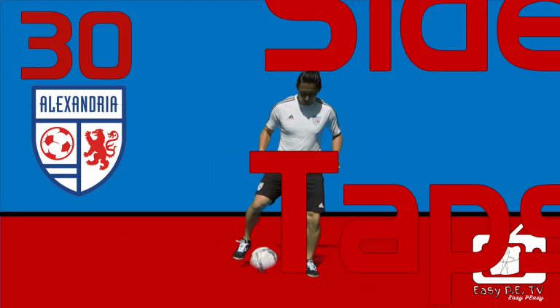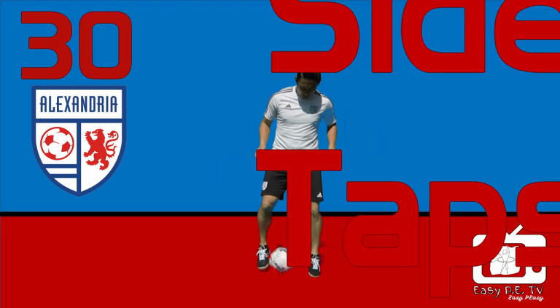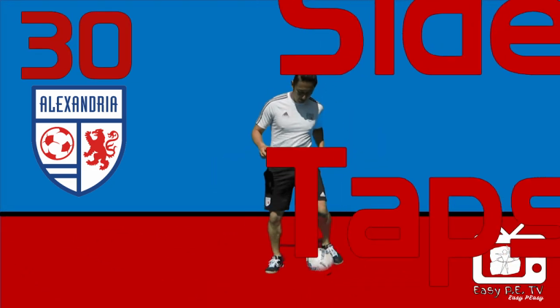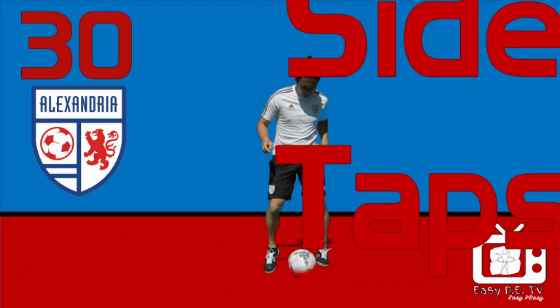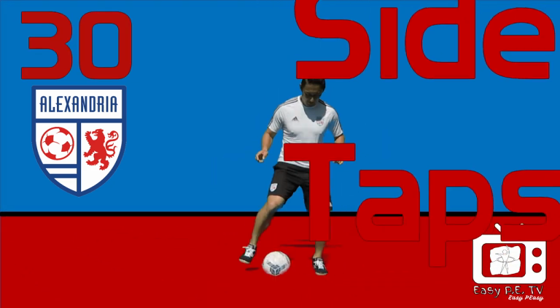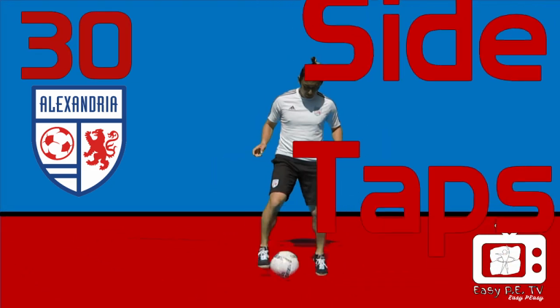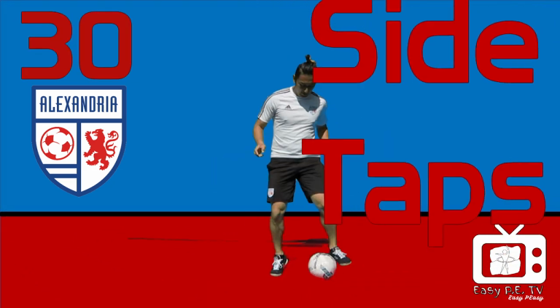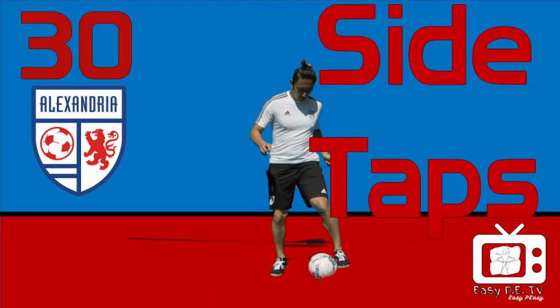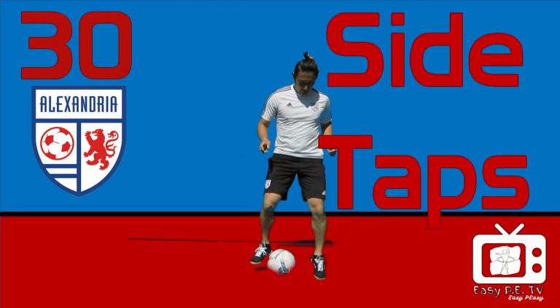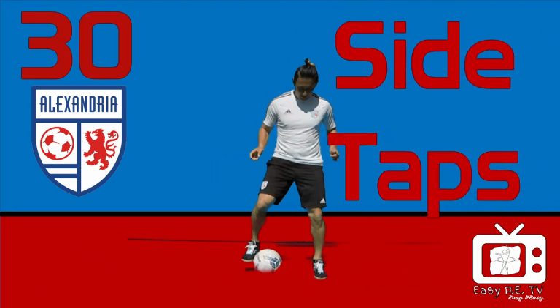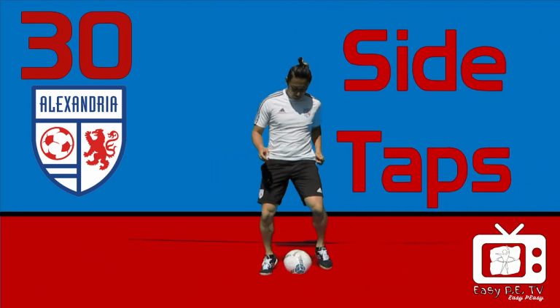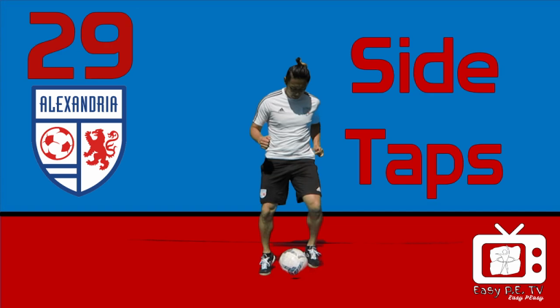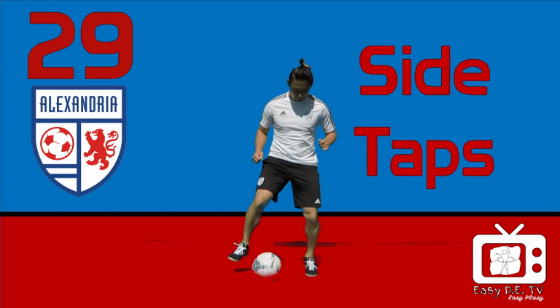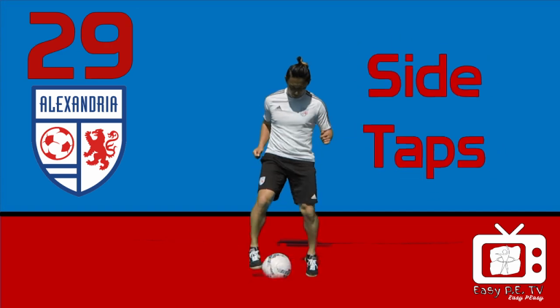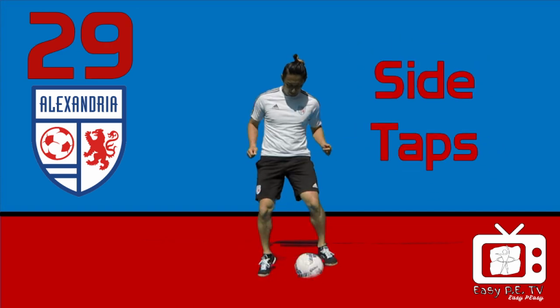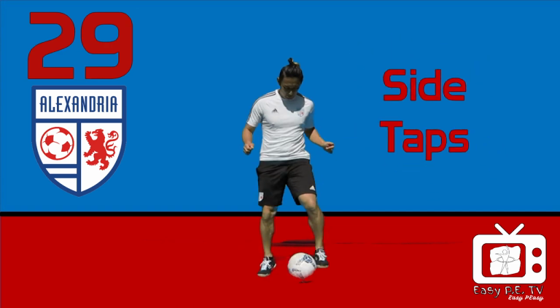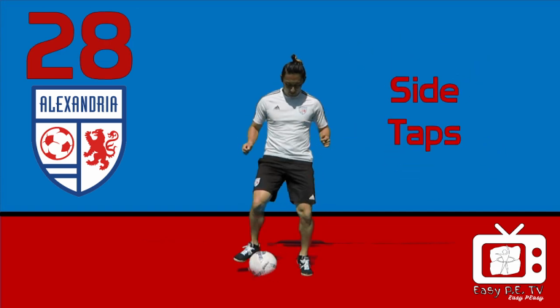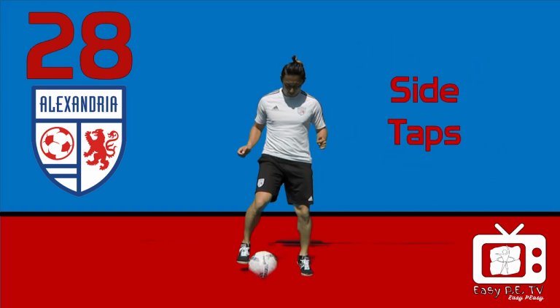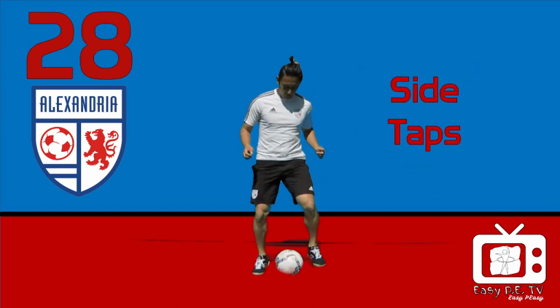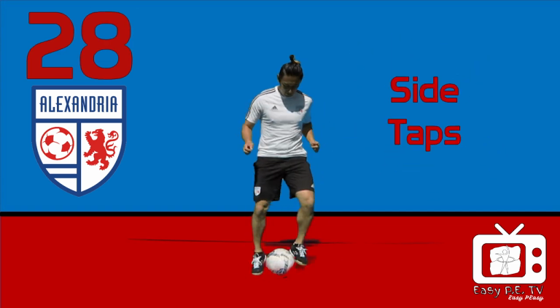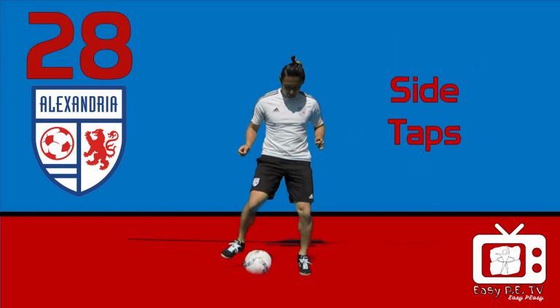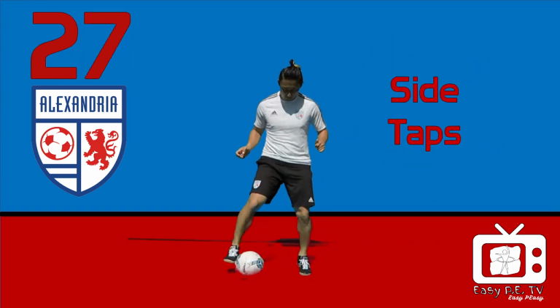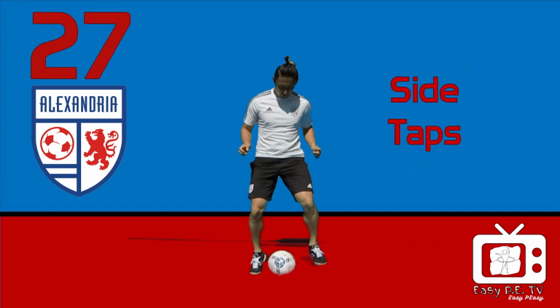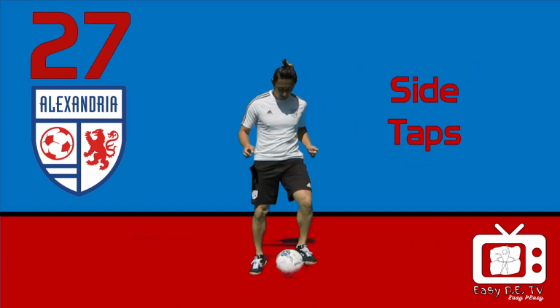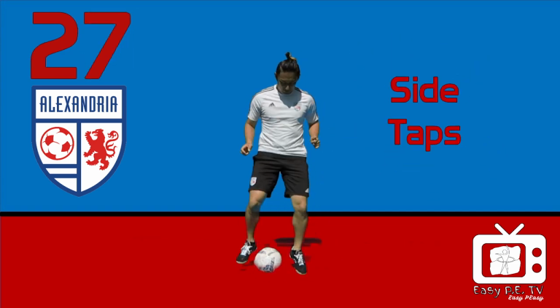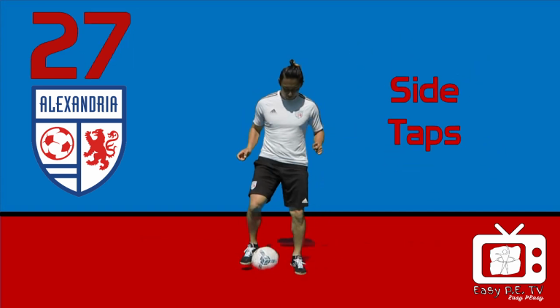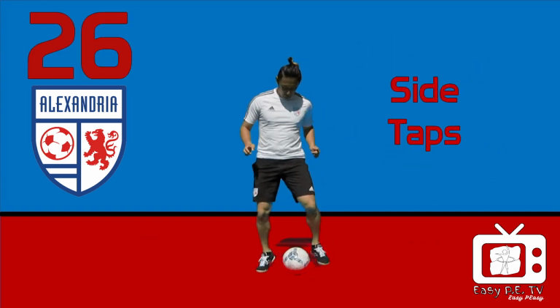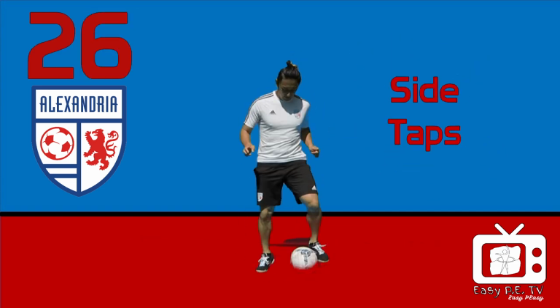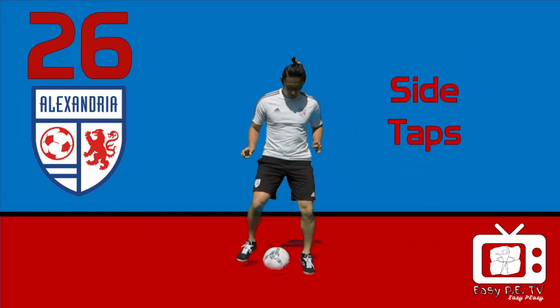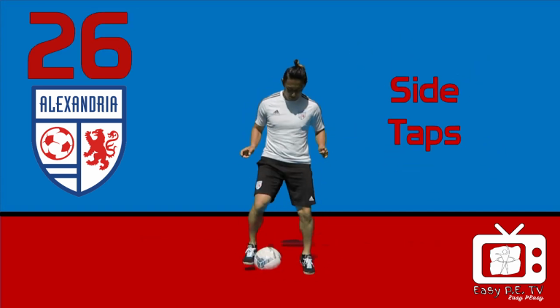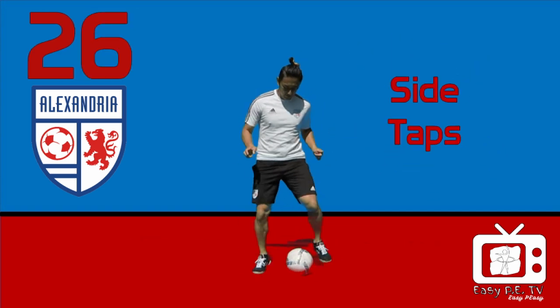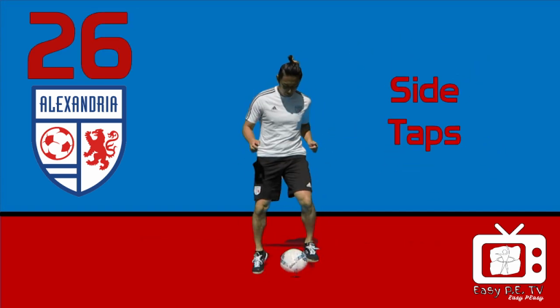Side taps. Use the inside of your foot to keep it moving between your feet.